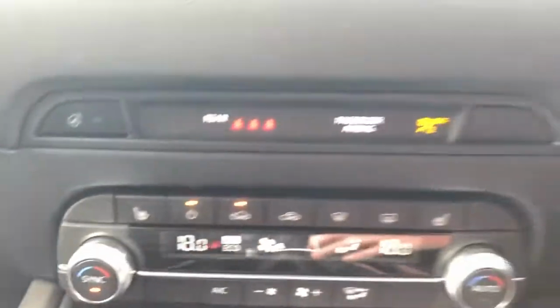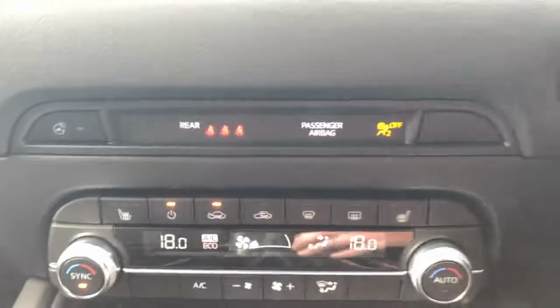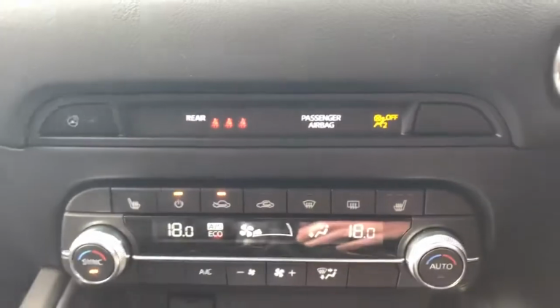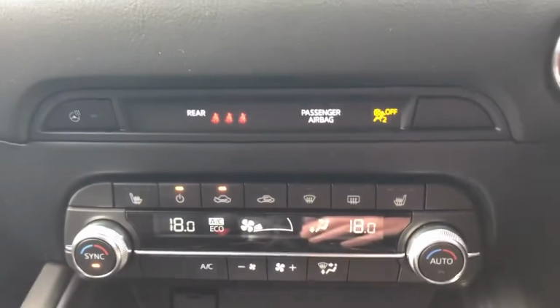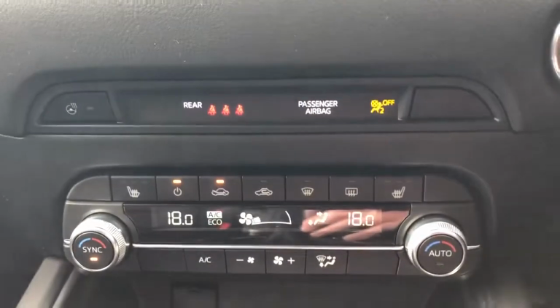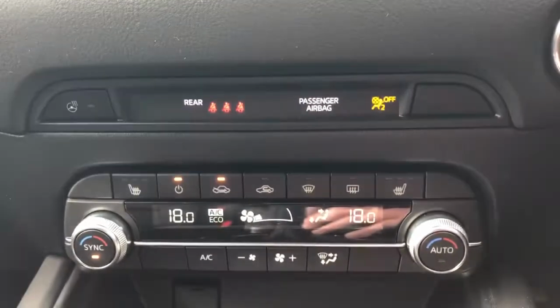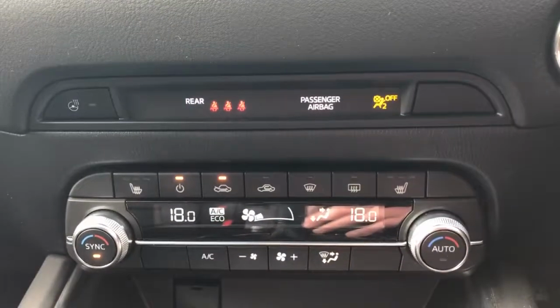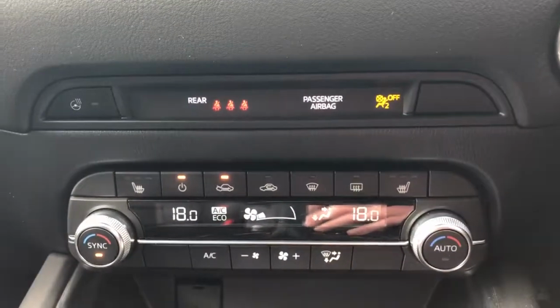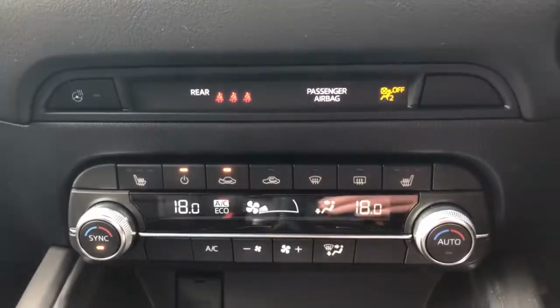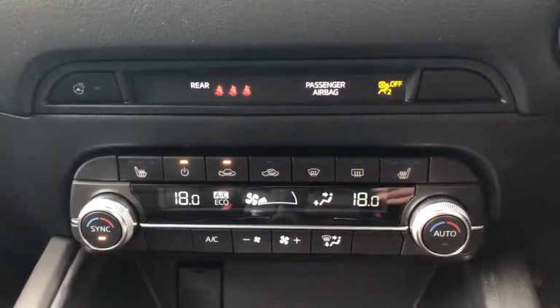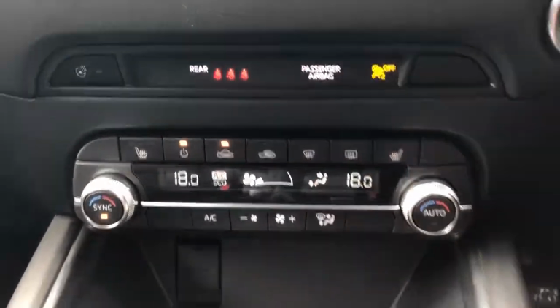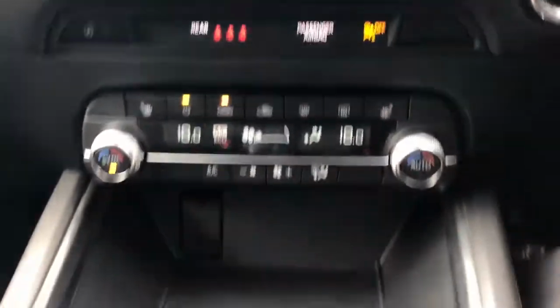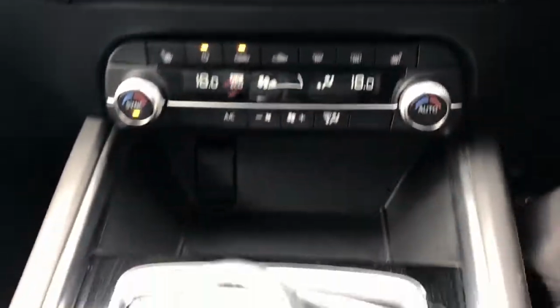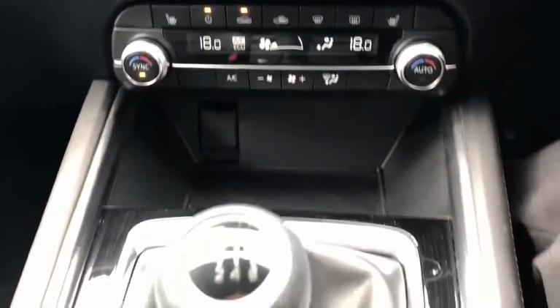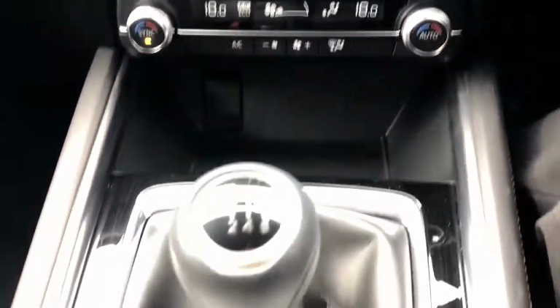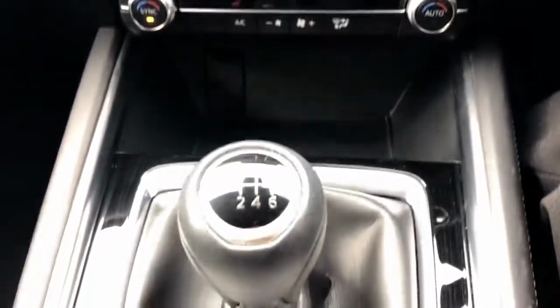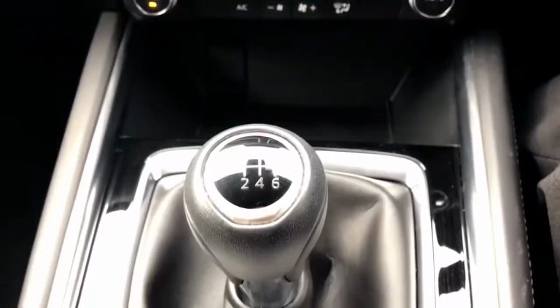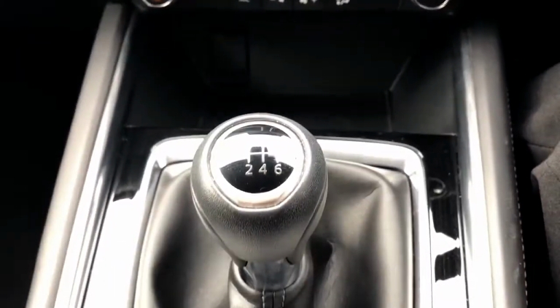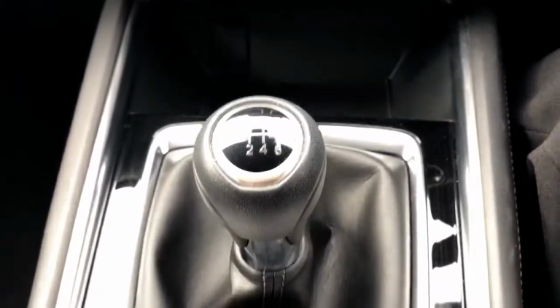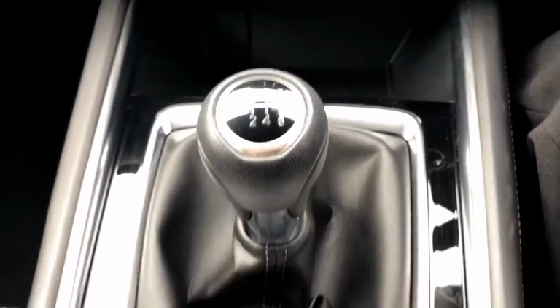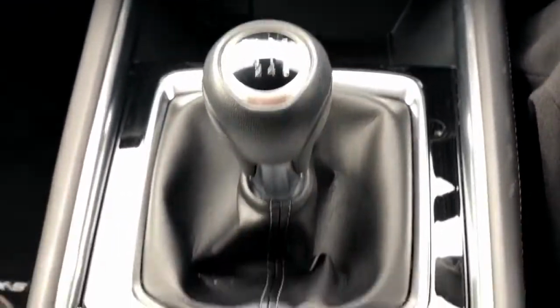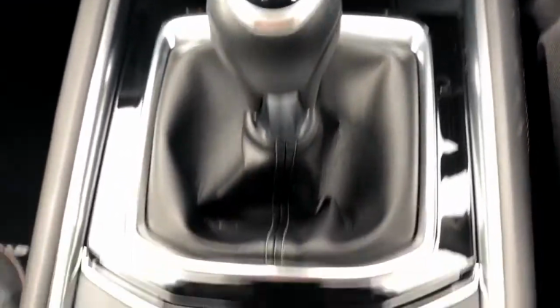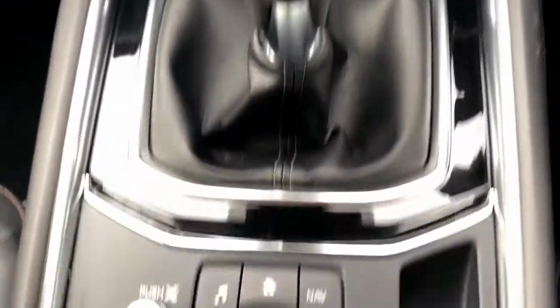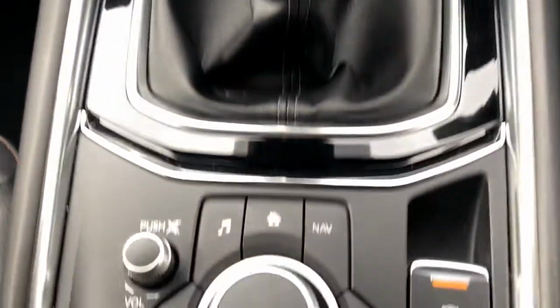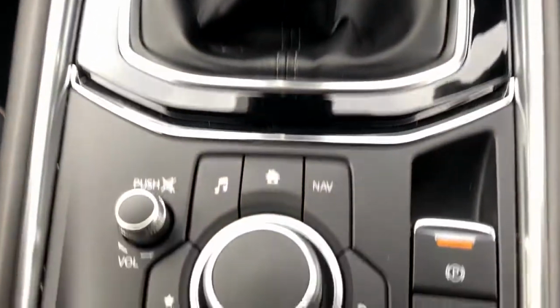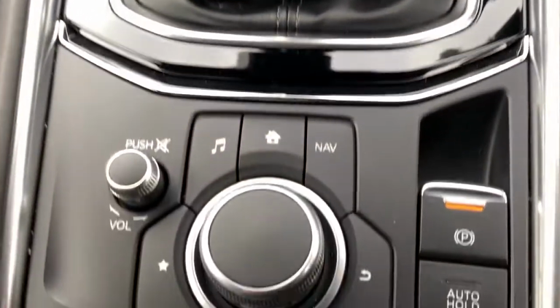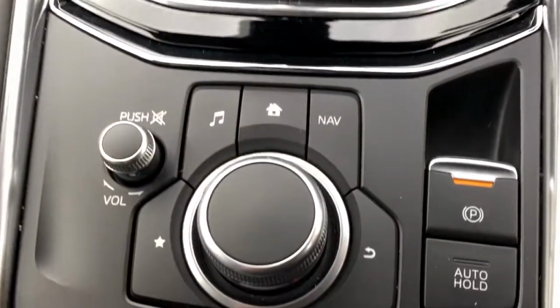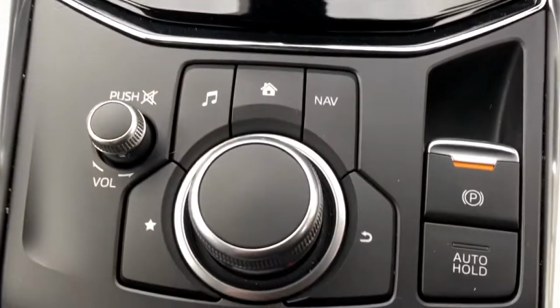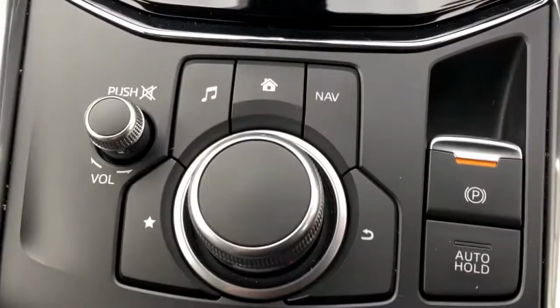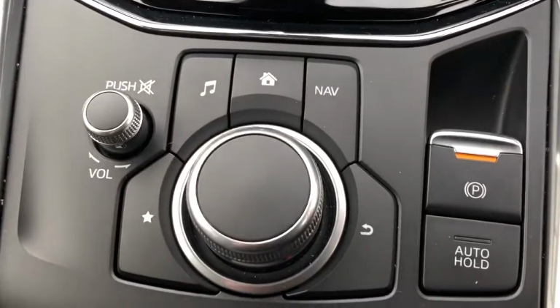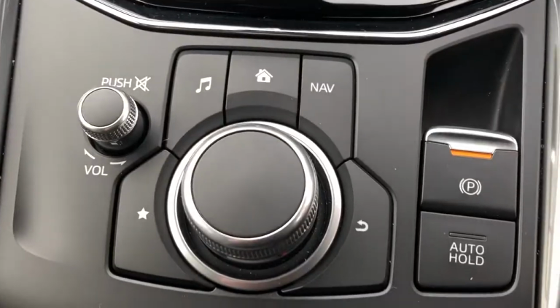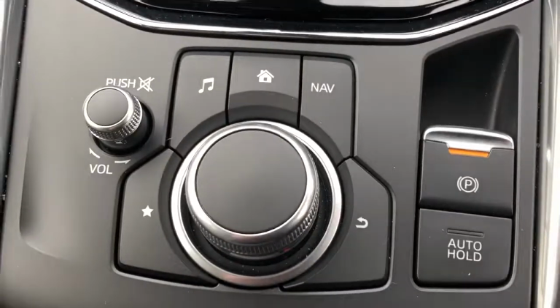Air conditioning with dual climate control. Six speed manual gearbox with an electronic parking brake.